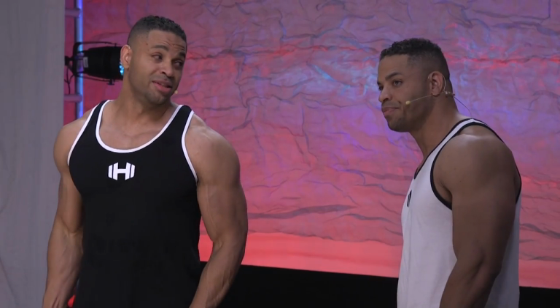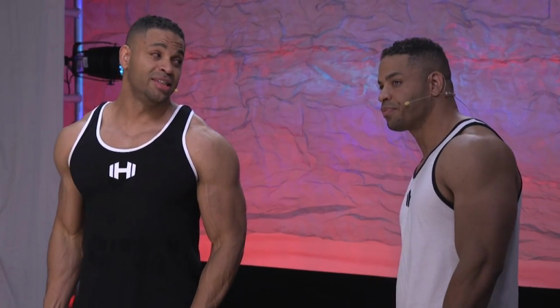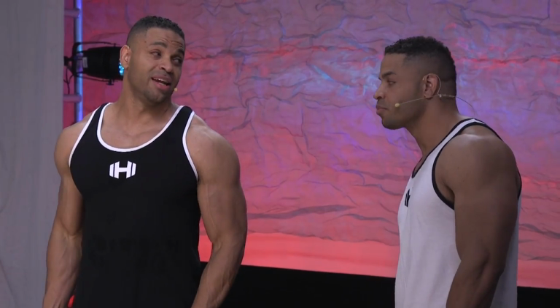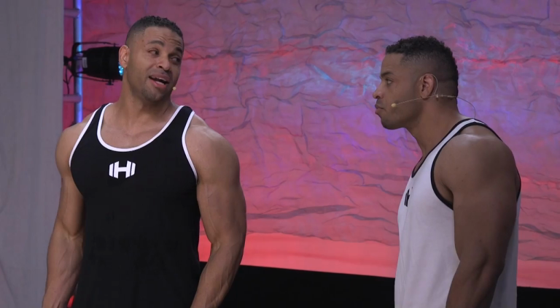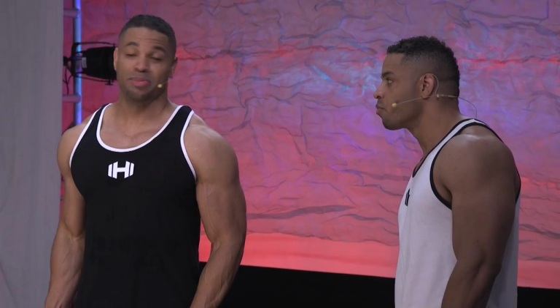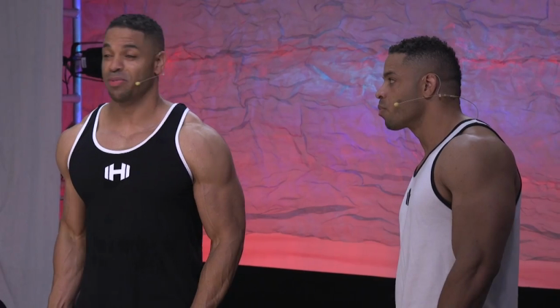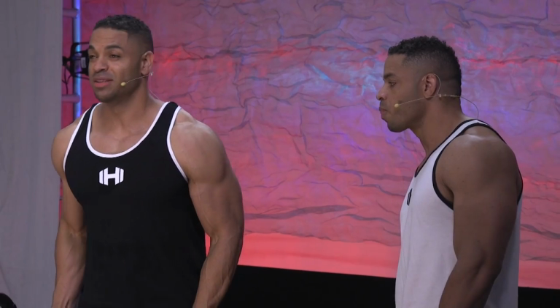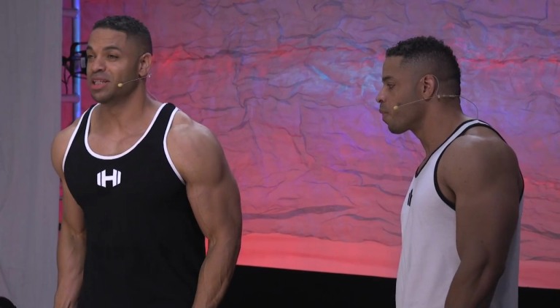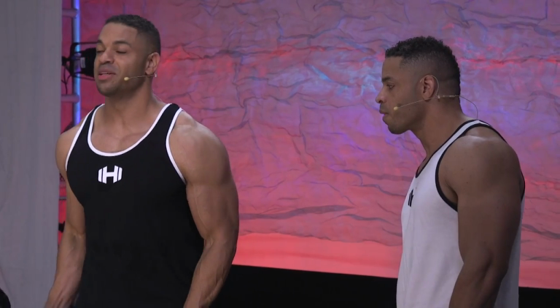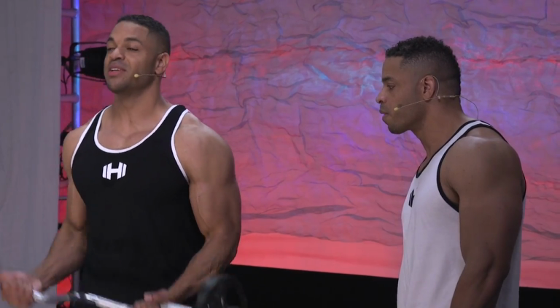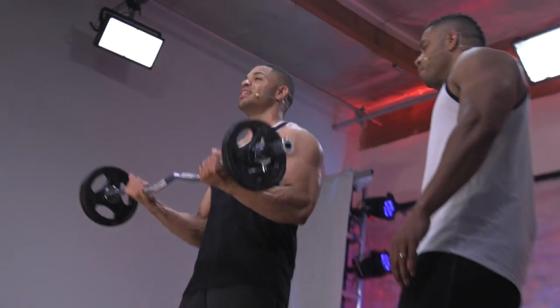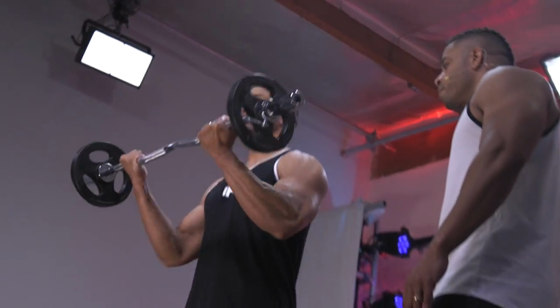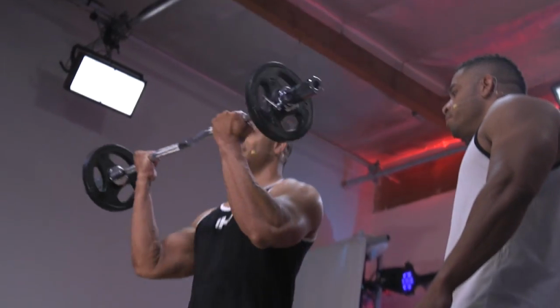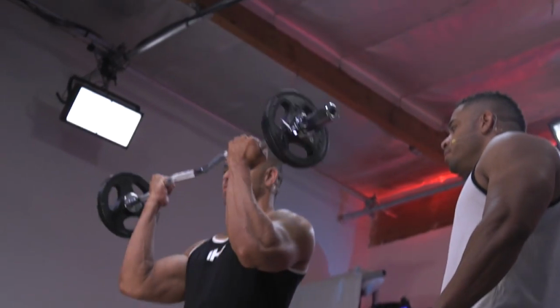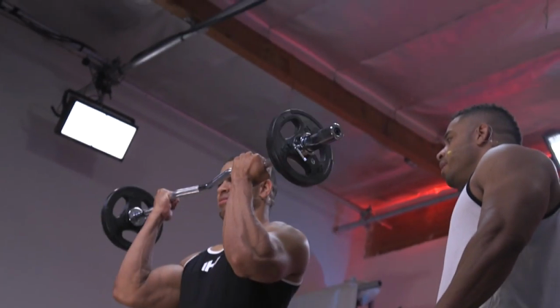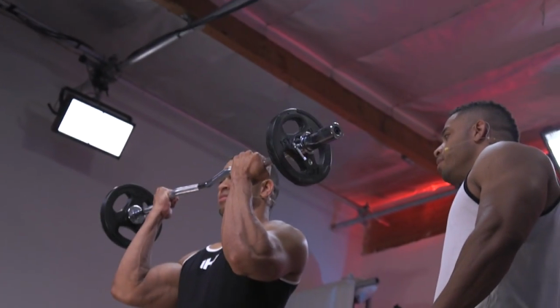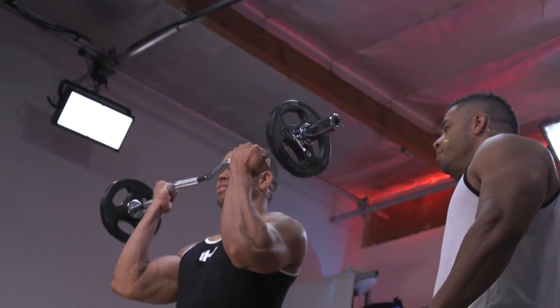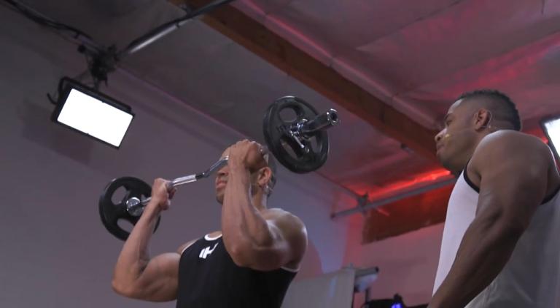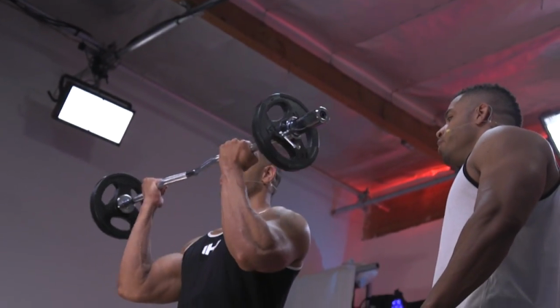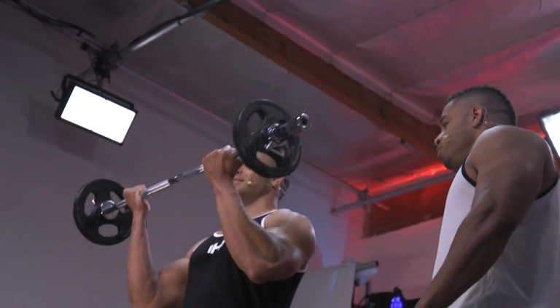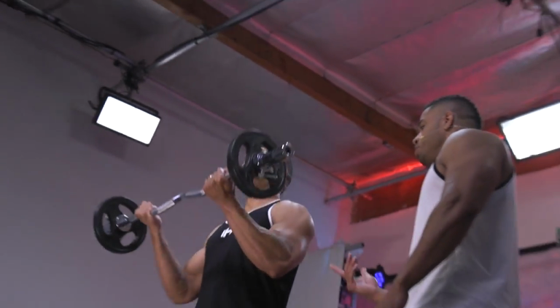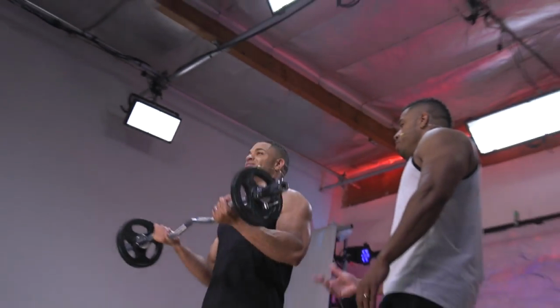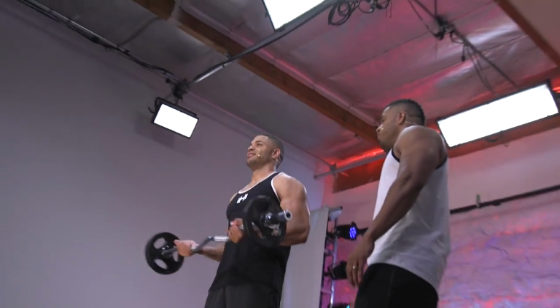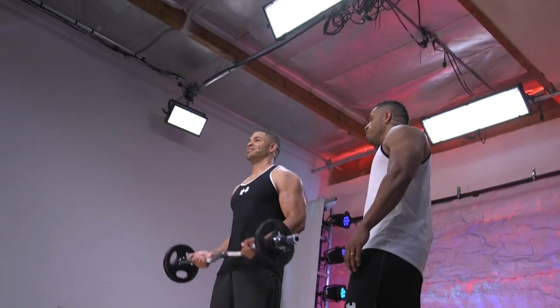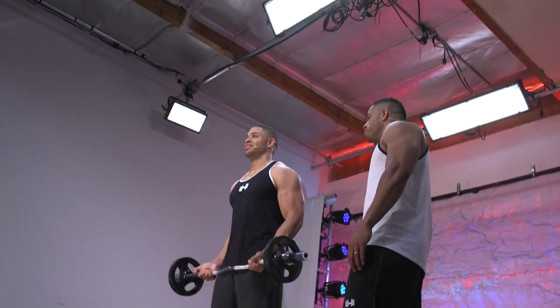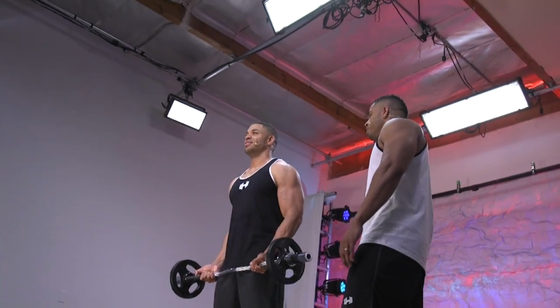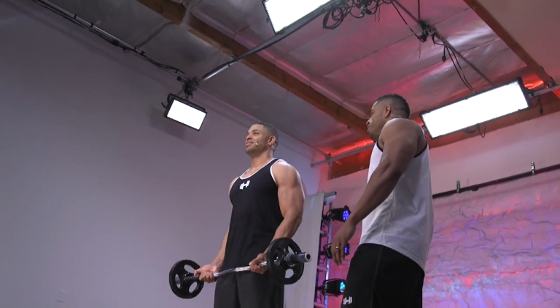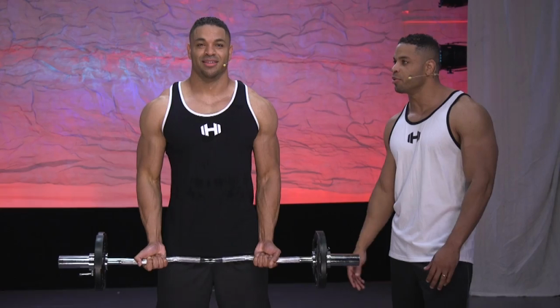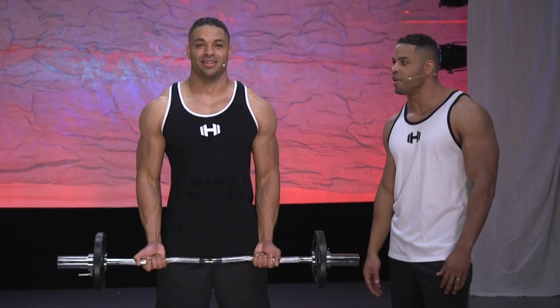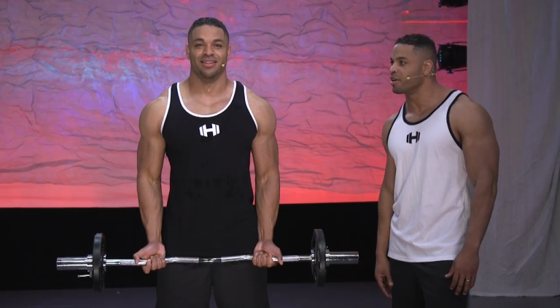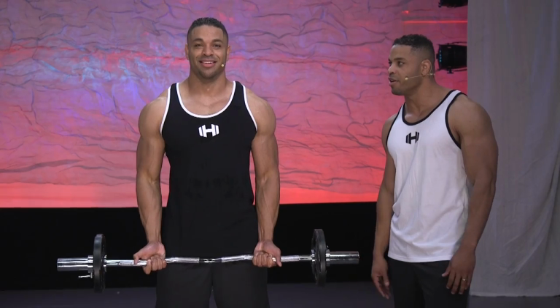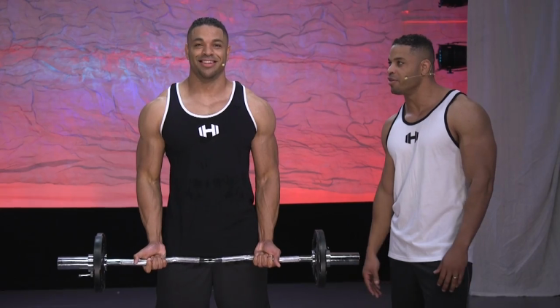You see a lot of people in the gym lifting like this. We used to do this for a couple of years until we finally caught on.